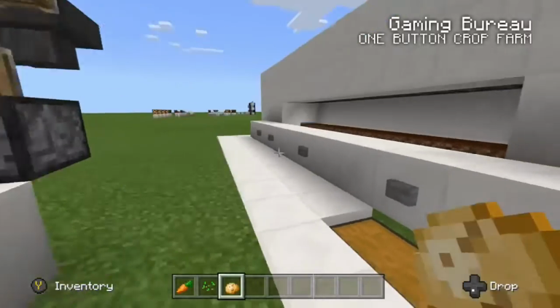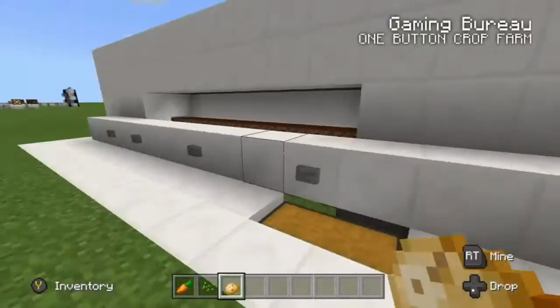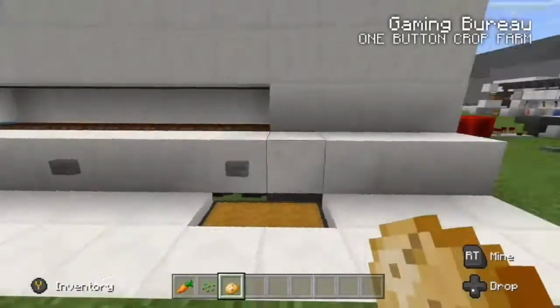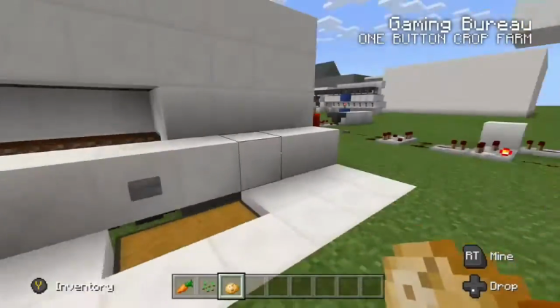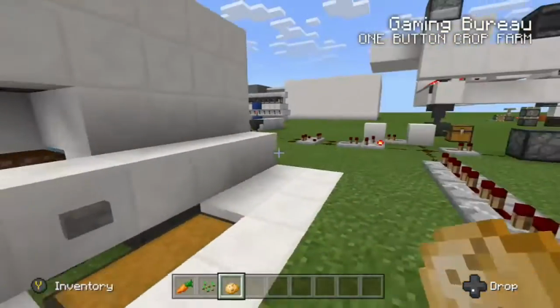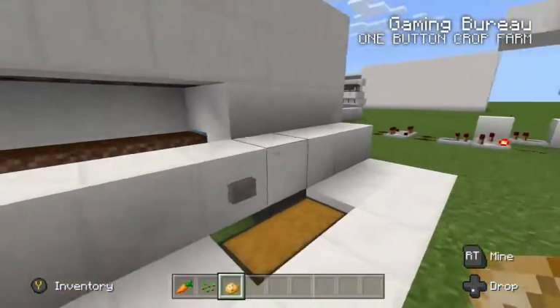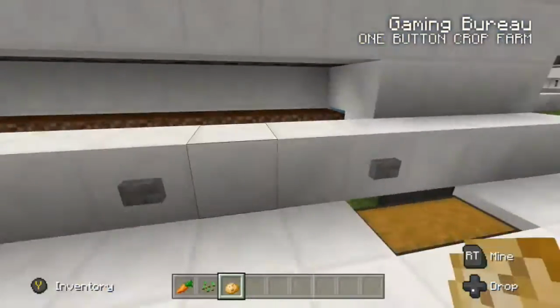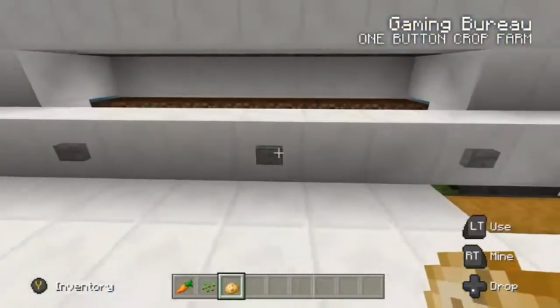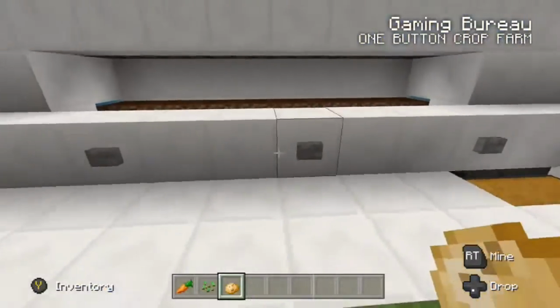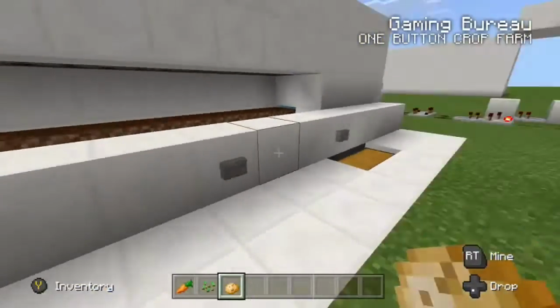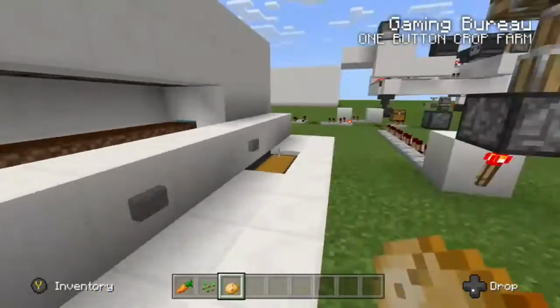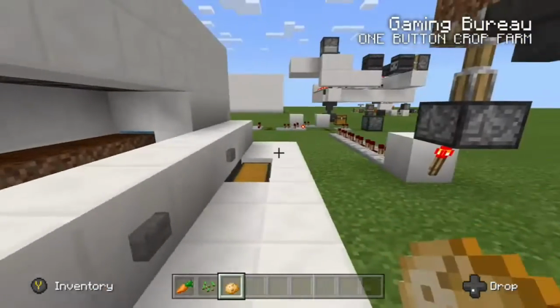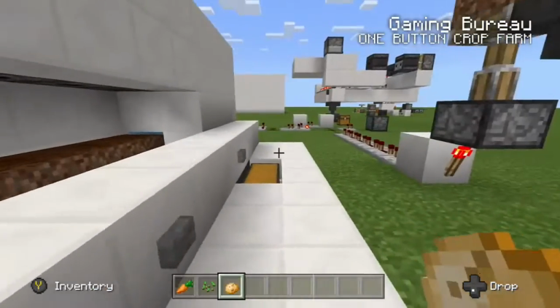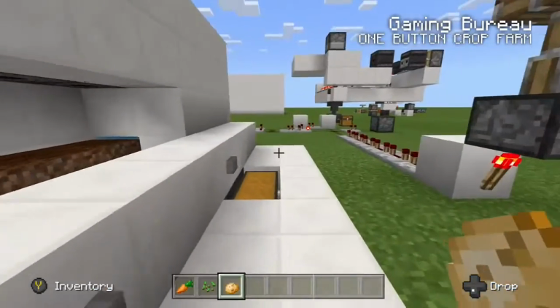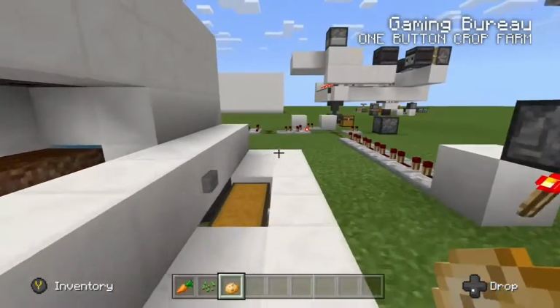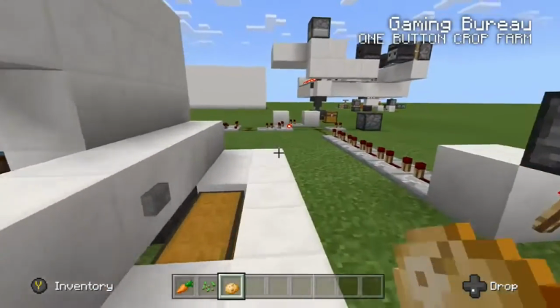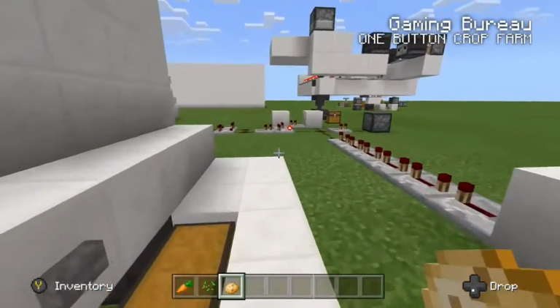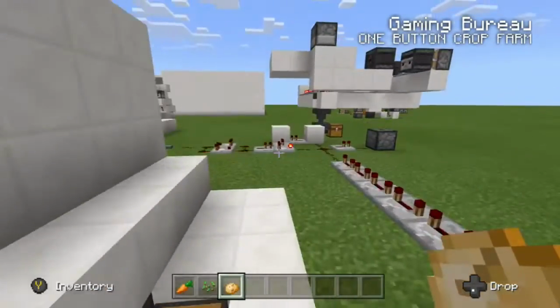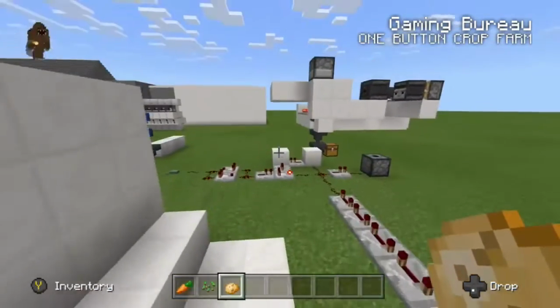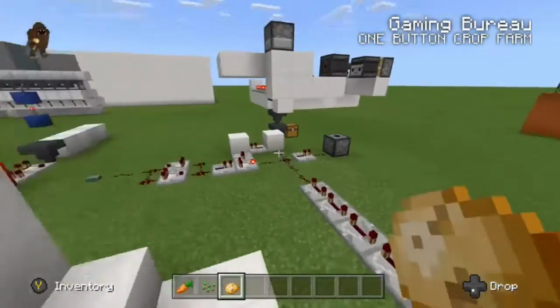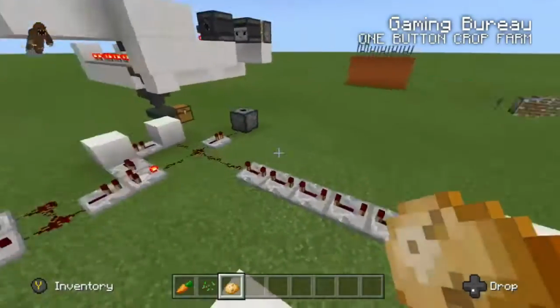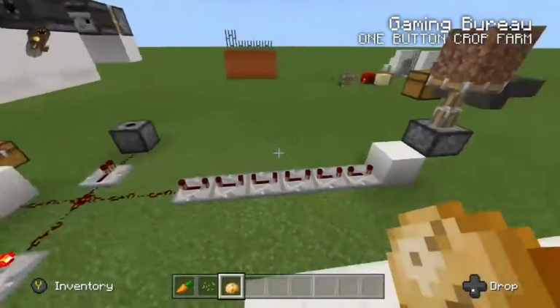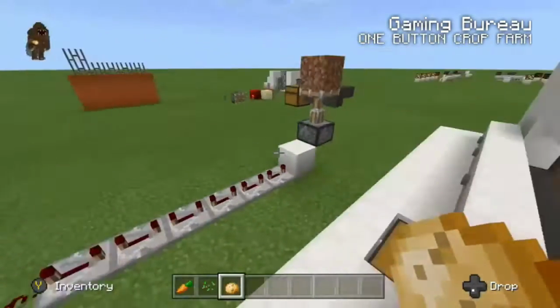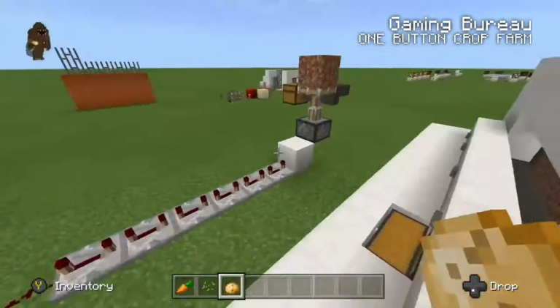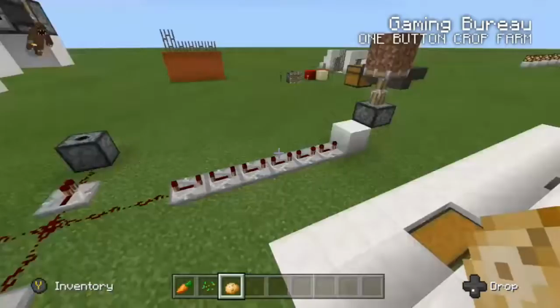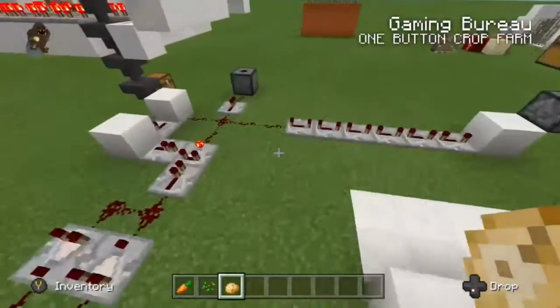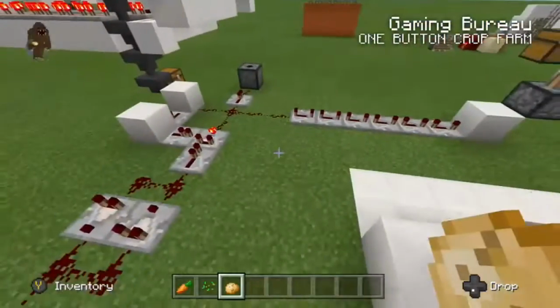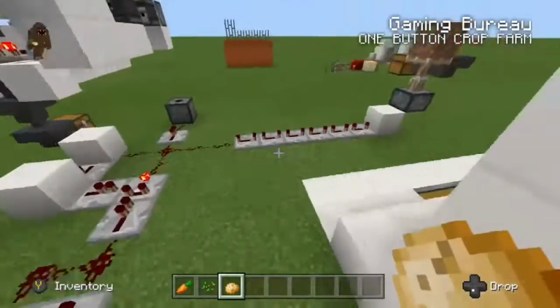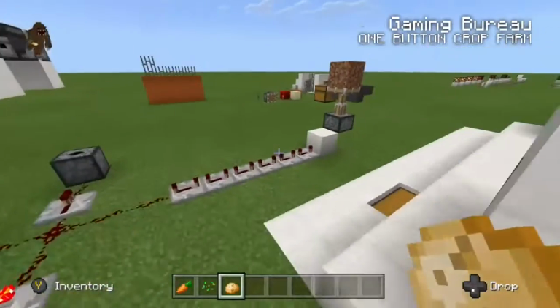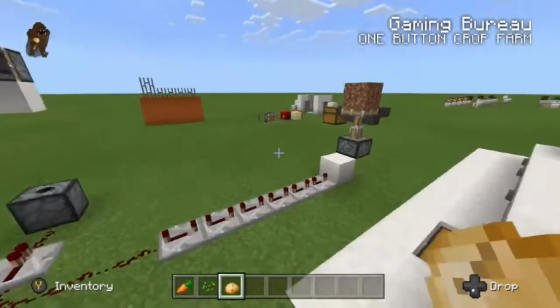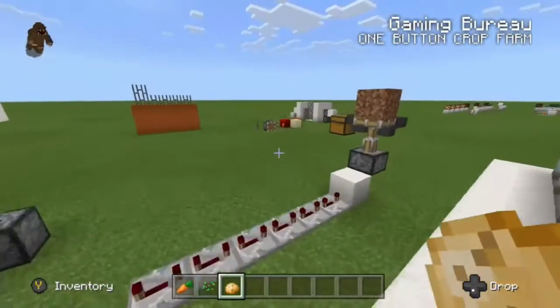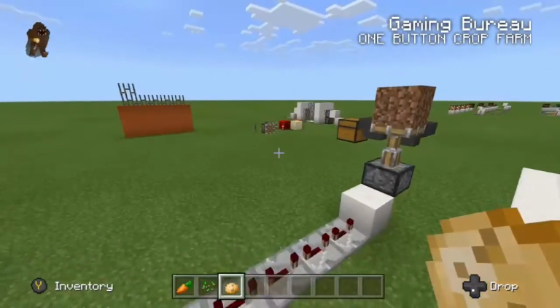This just helps keep all of our crops going into our collection chest, which is run by a simple hopper line in front of the dirt.